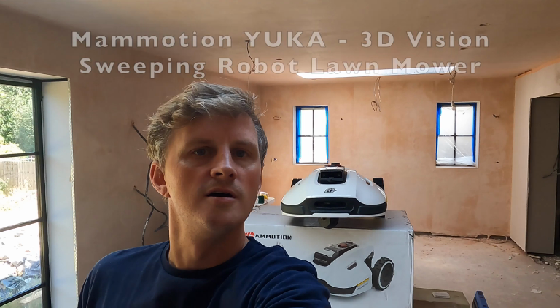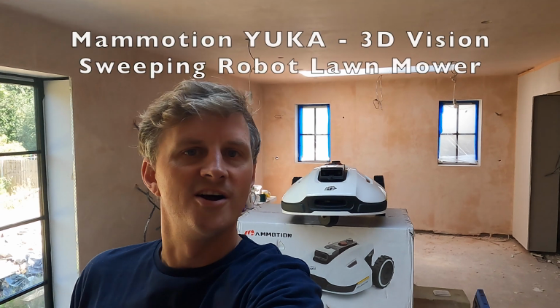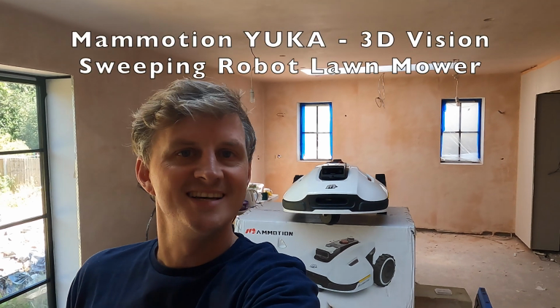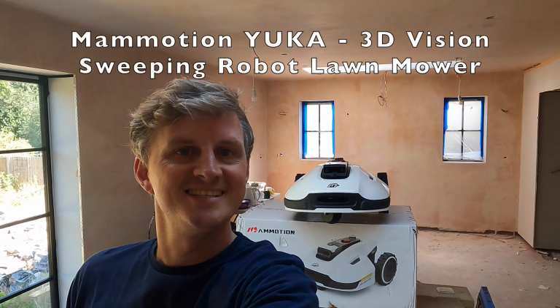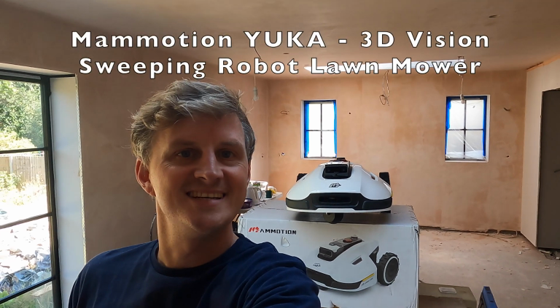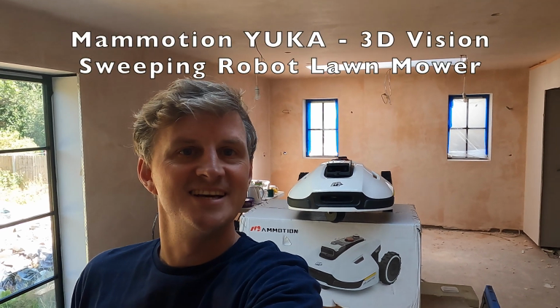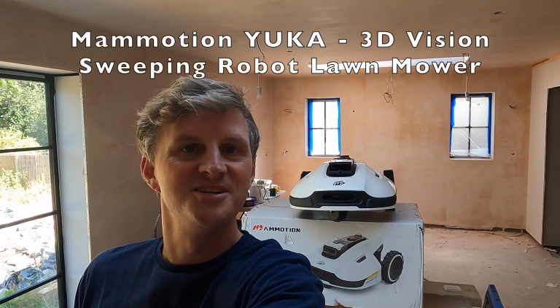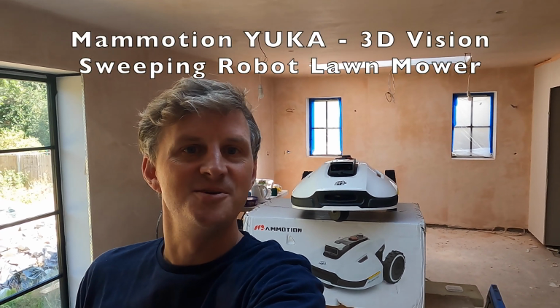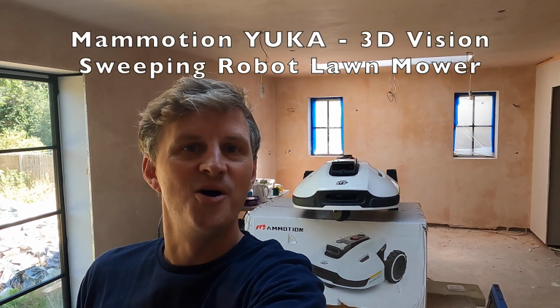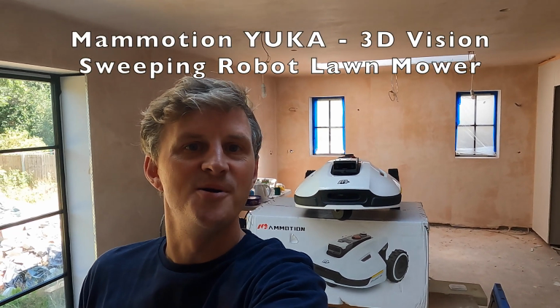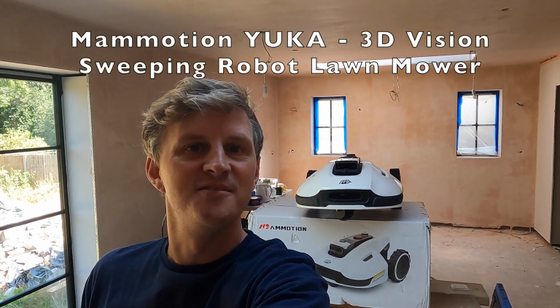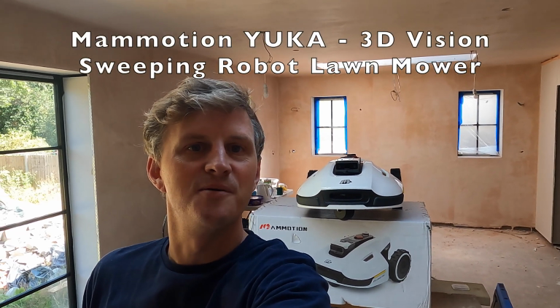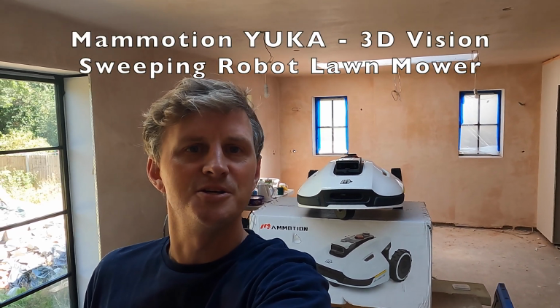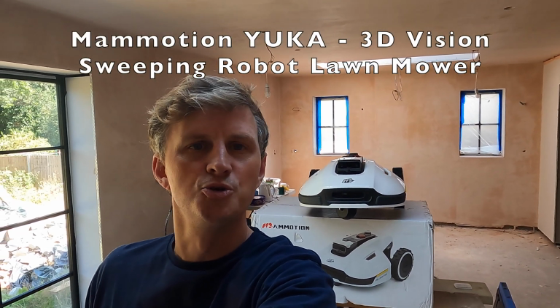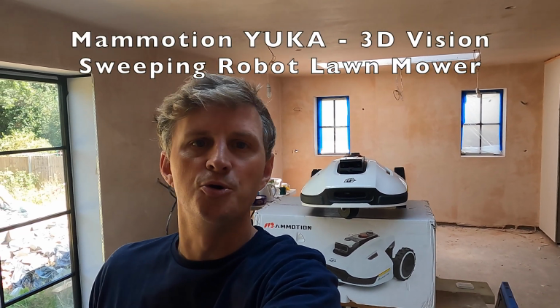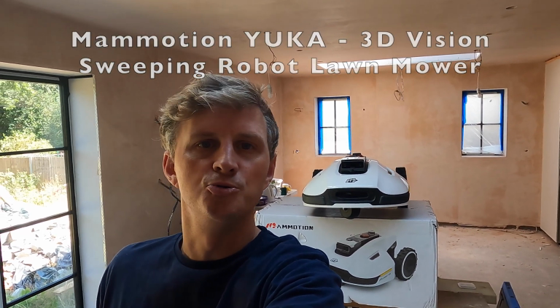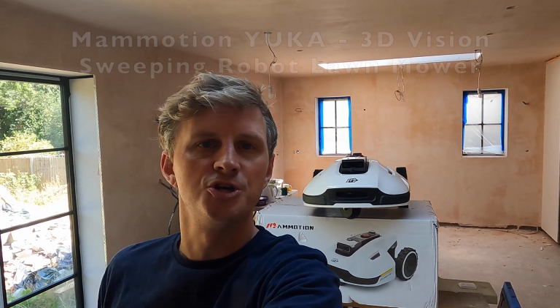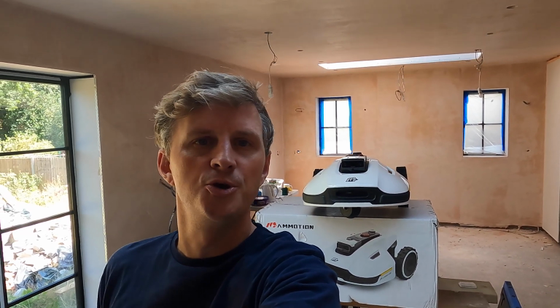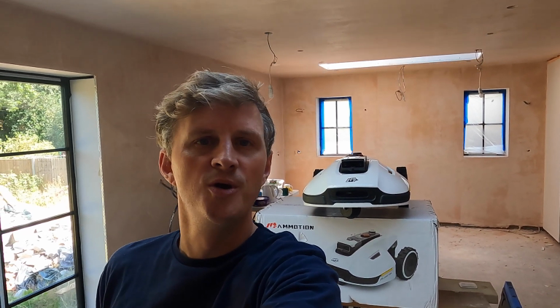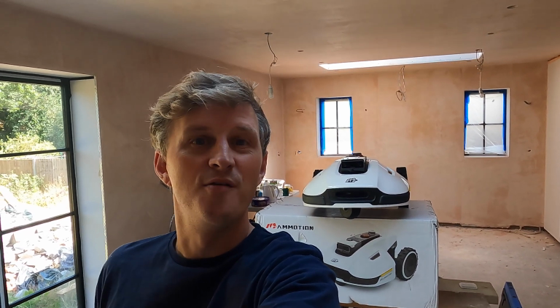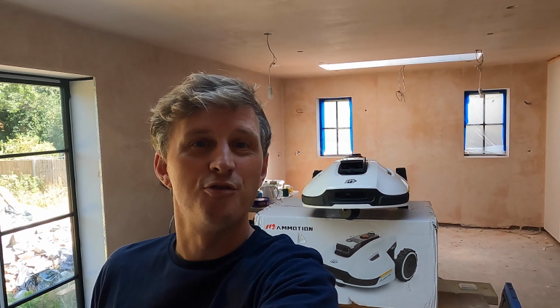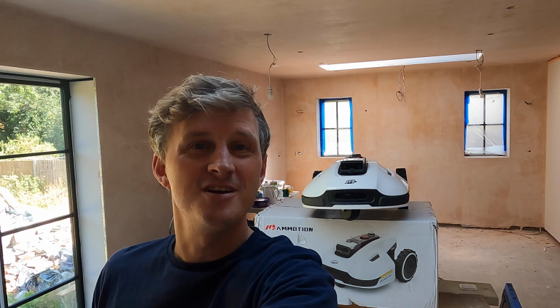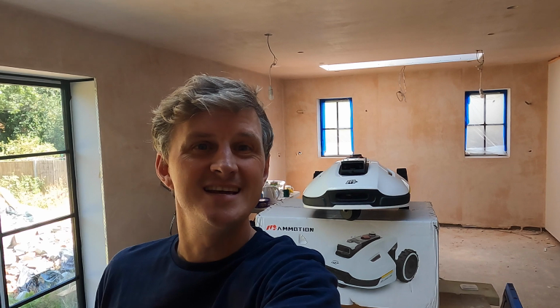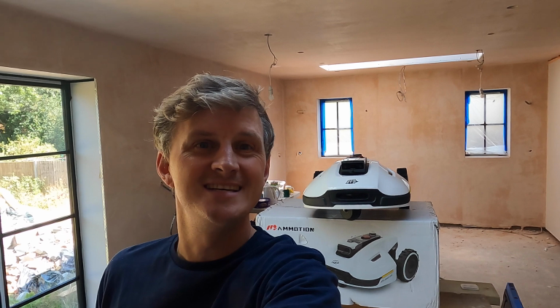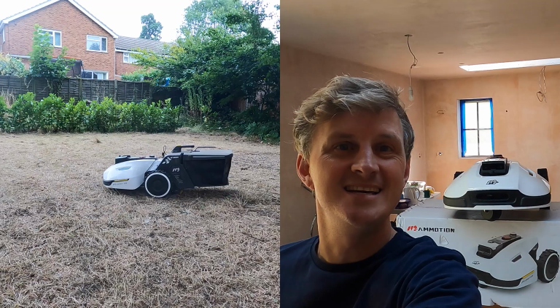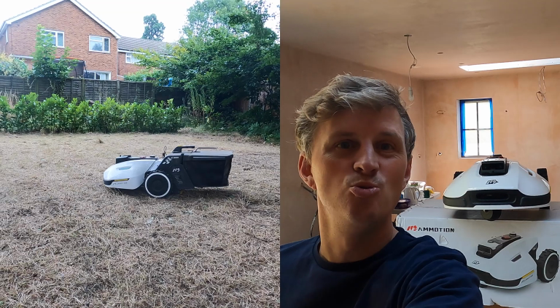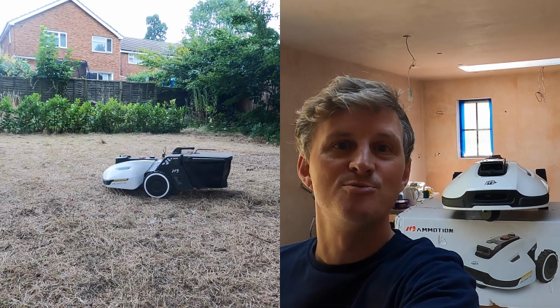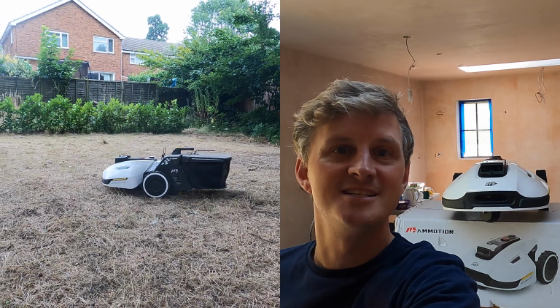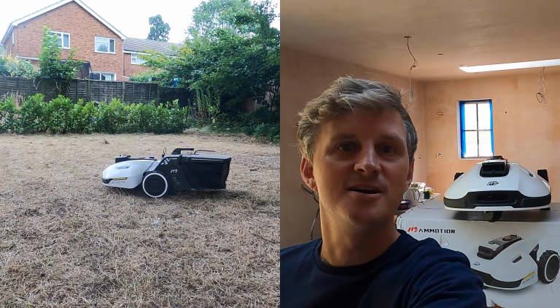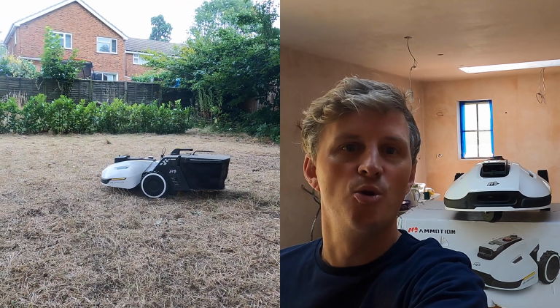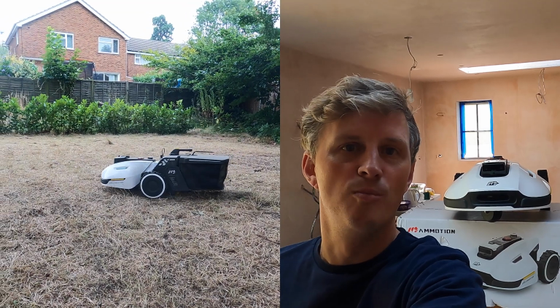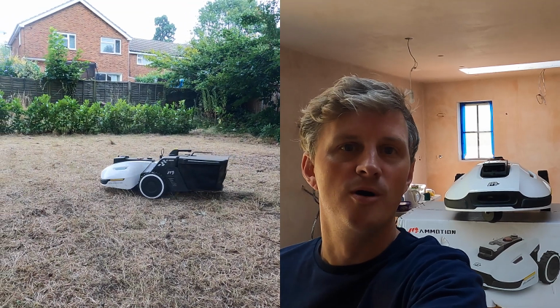Hi guys, as you can see behind me I have something super cool to show you — a 3D automatic lawnmower.